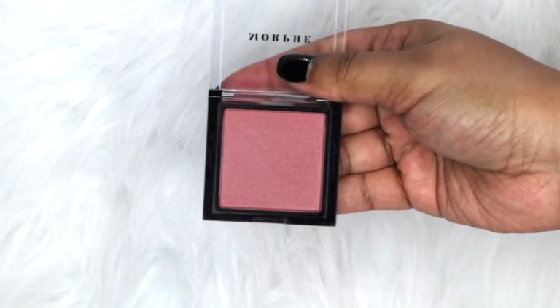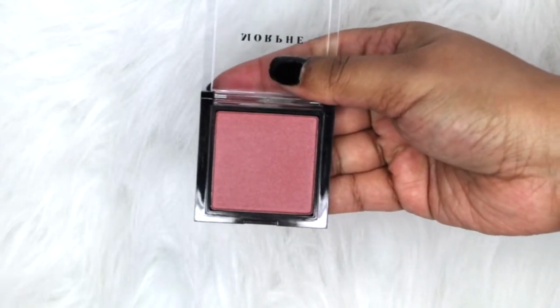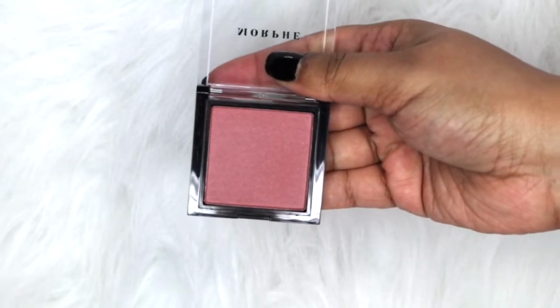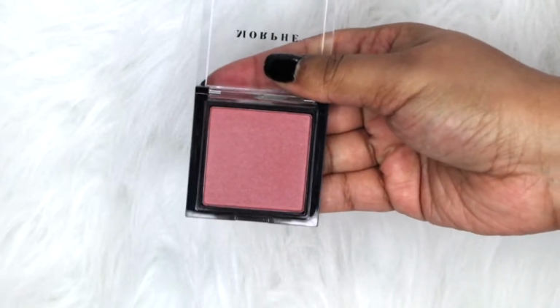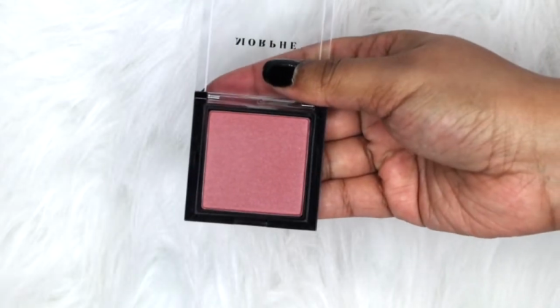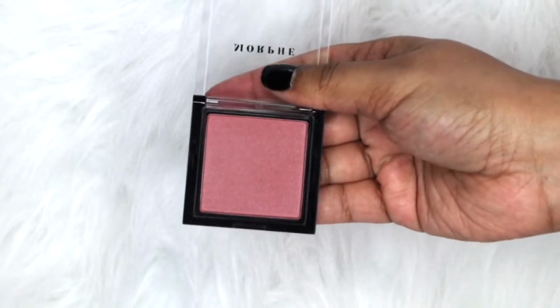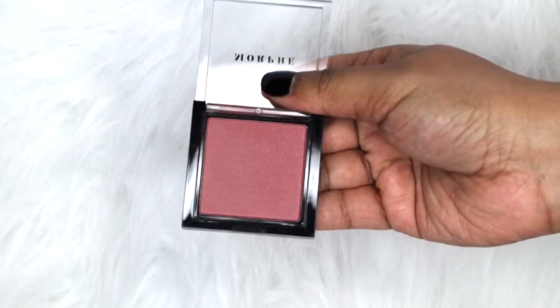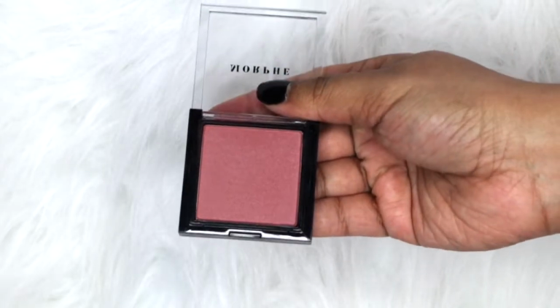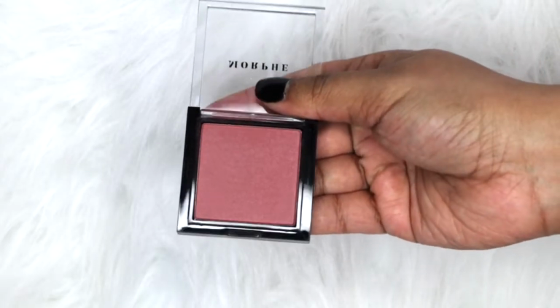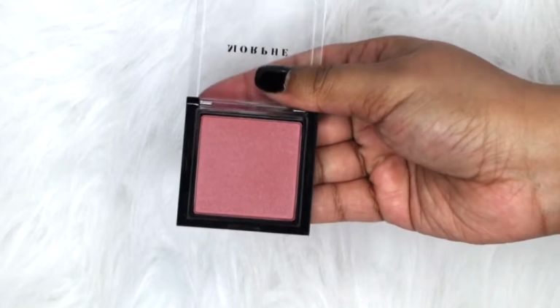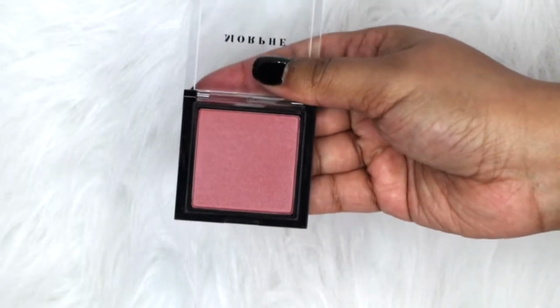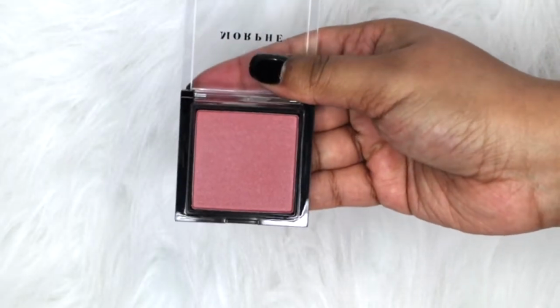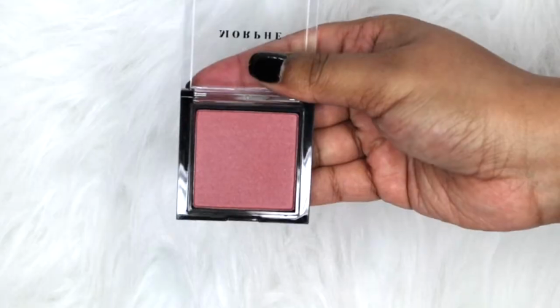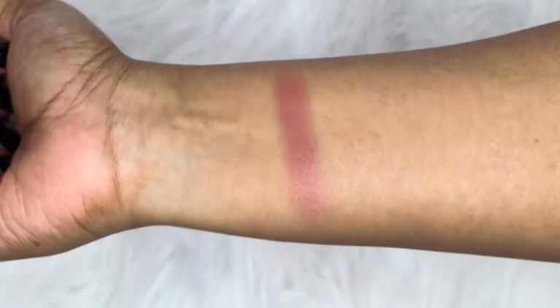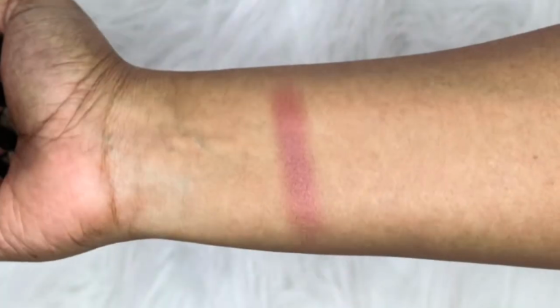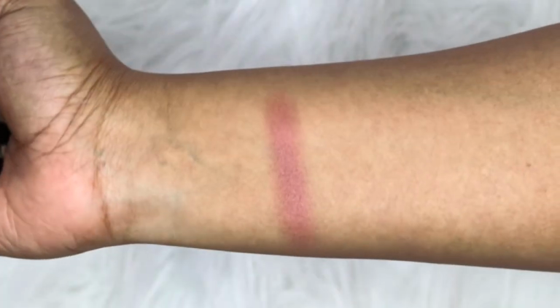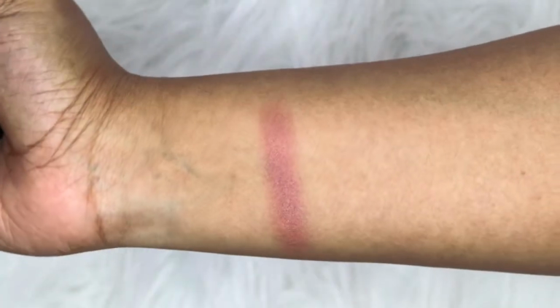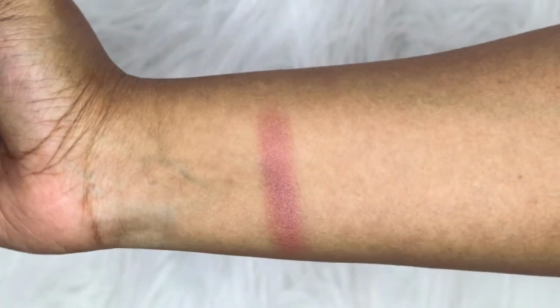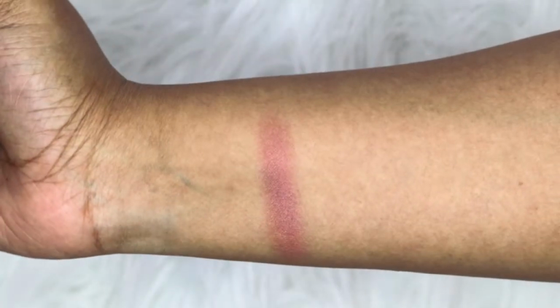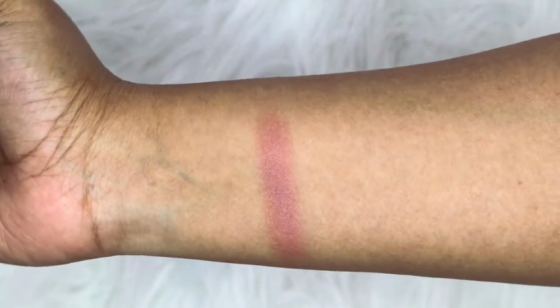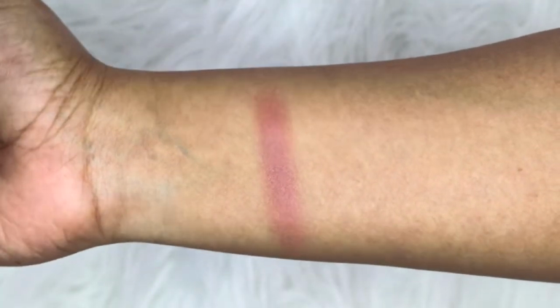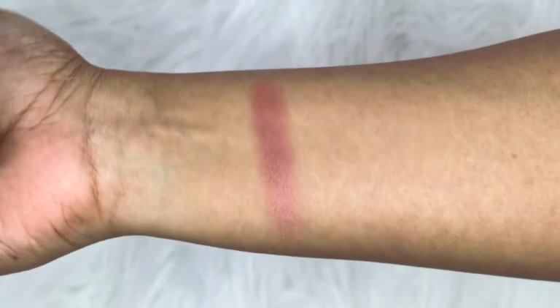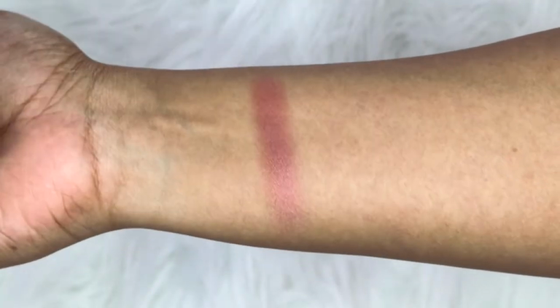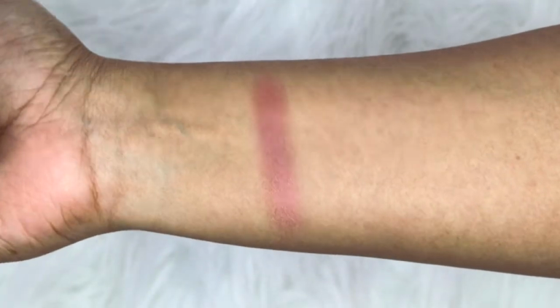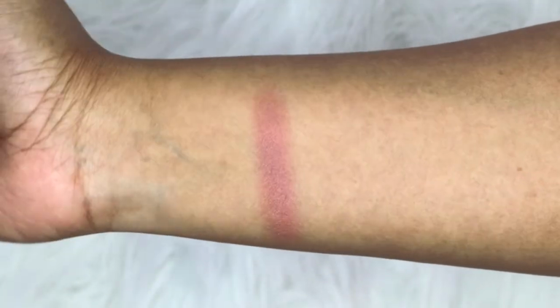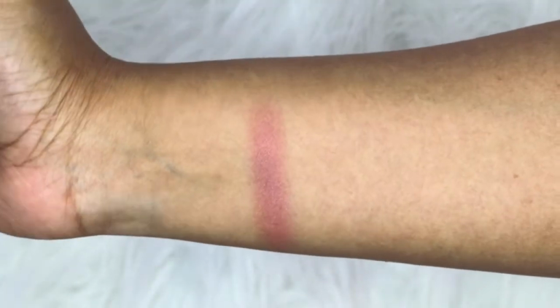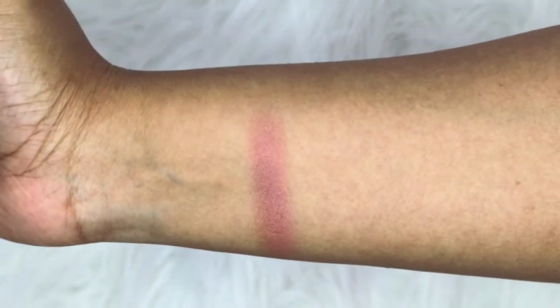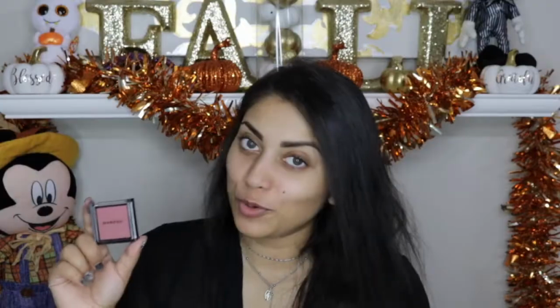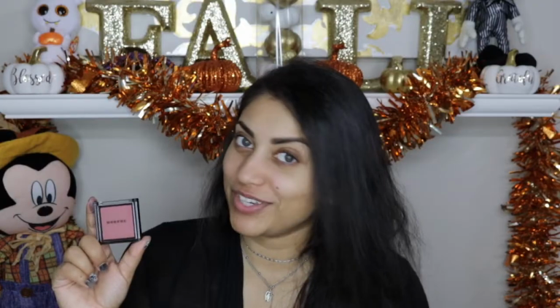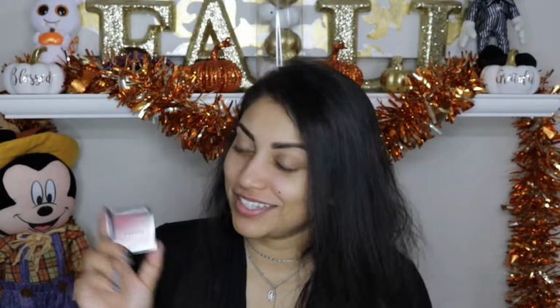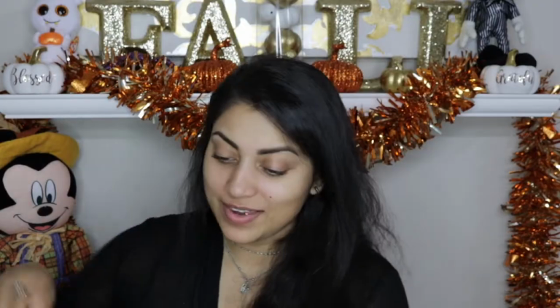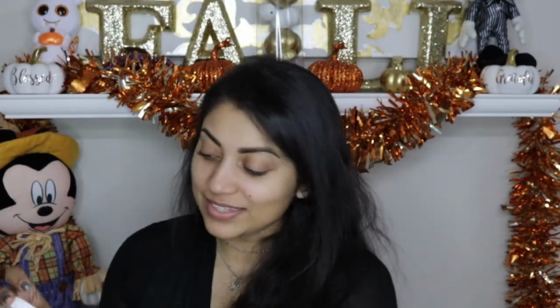The next item — wow, we got a Morphe blush! This is so awesome, such a pretty shade. I love mauve blushes and this shade is called 'Spirit.' How perfect!